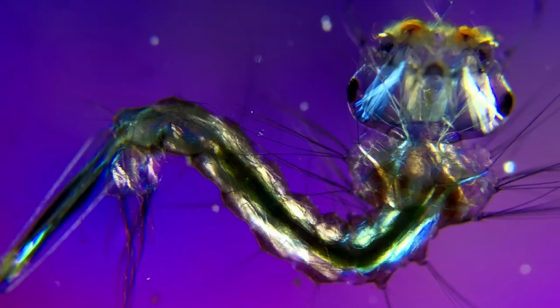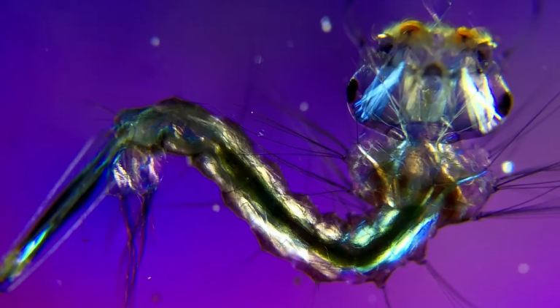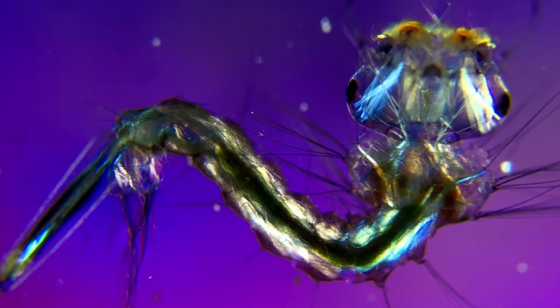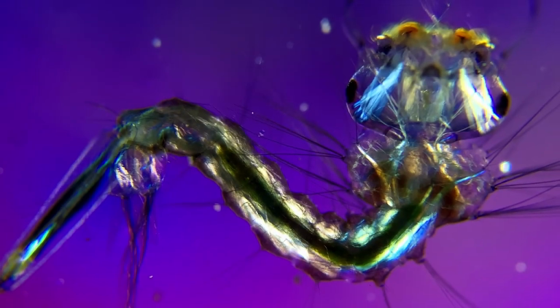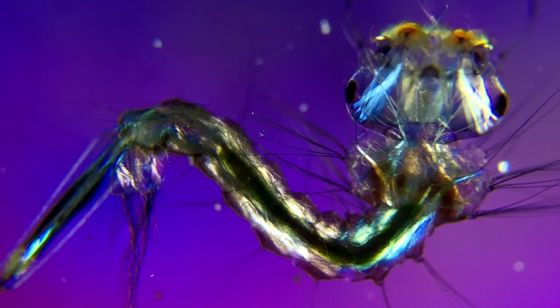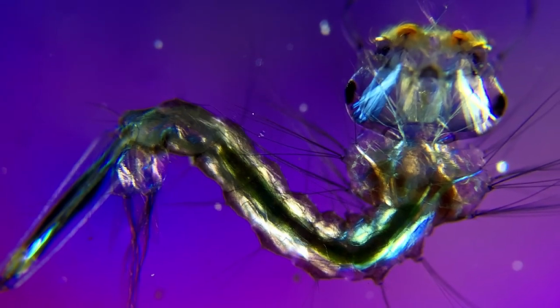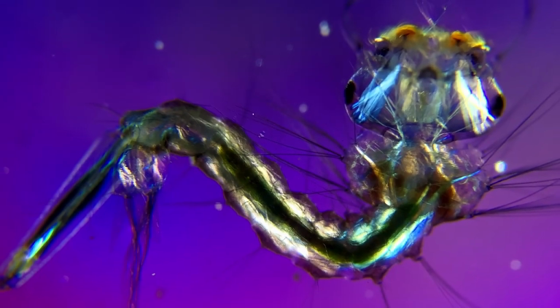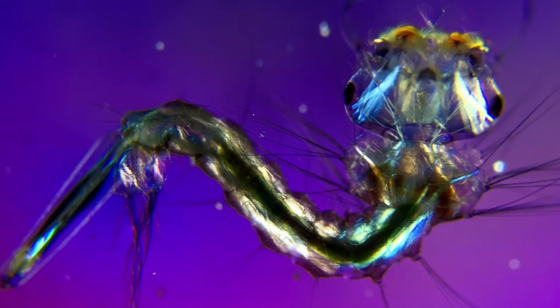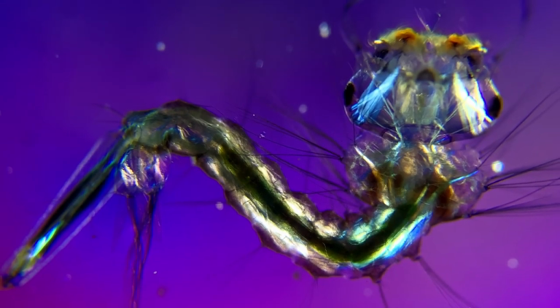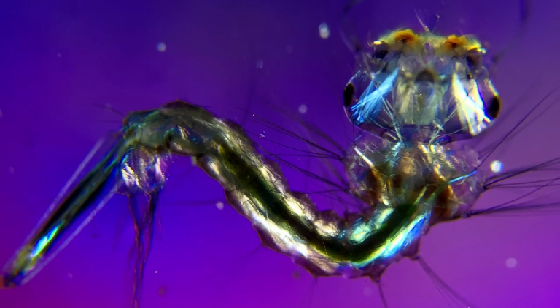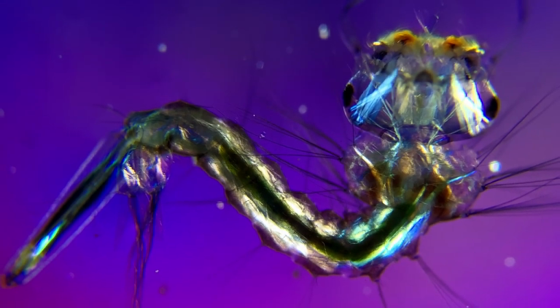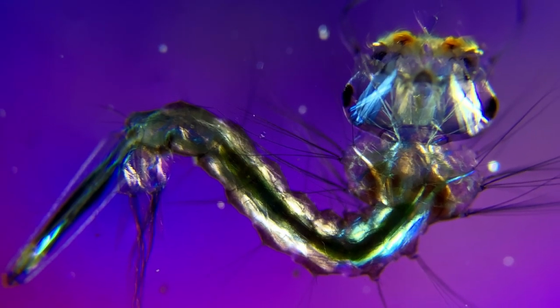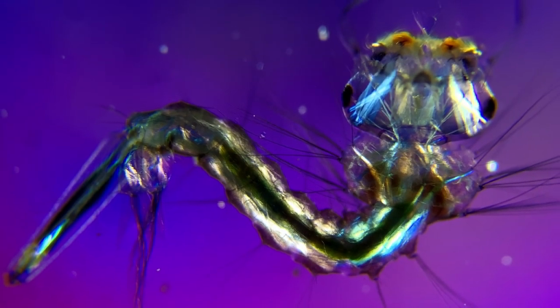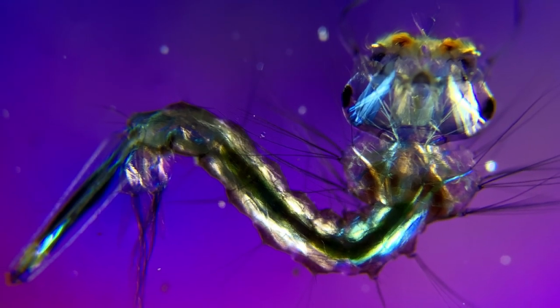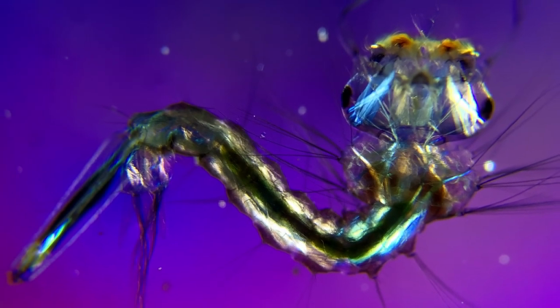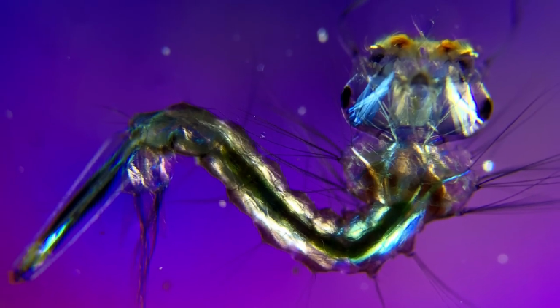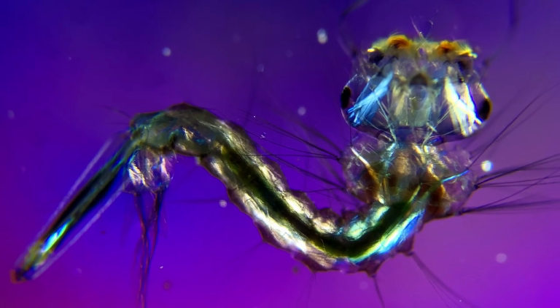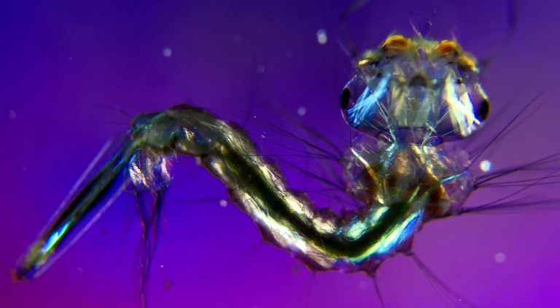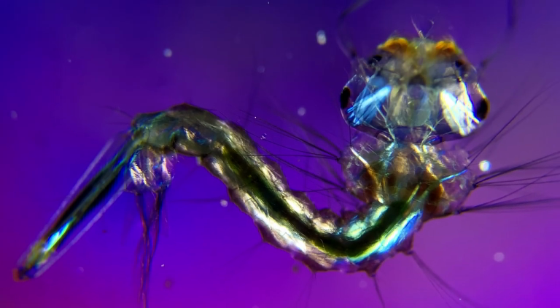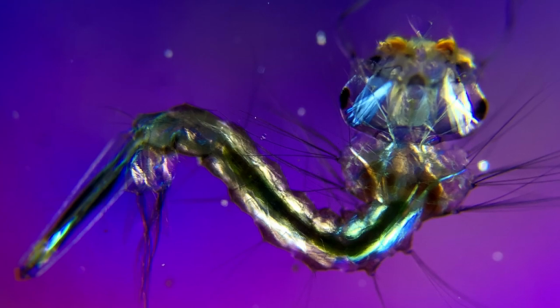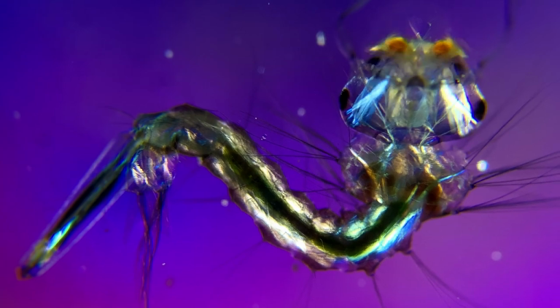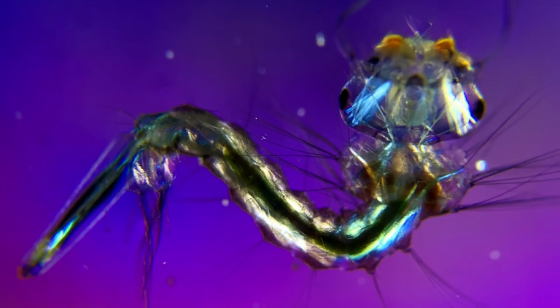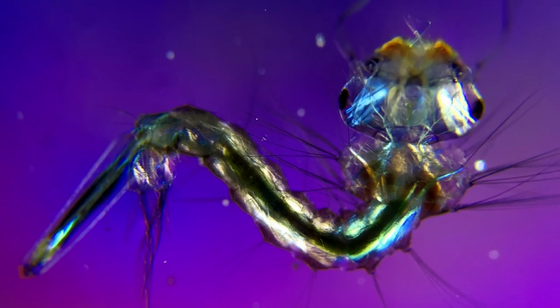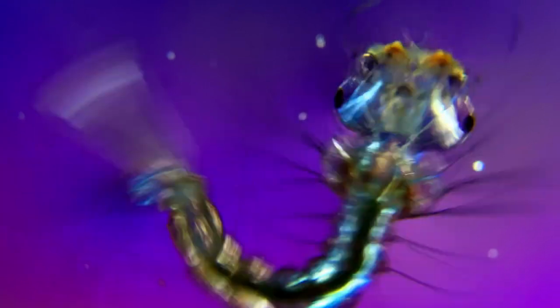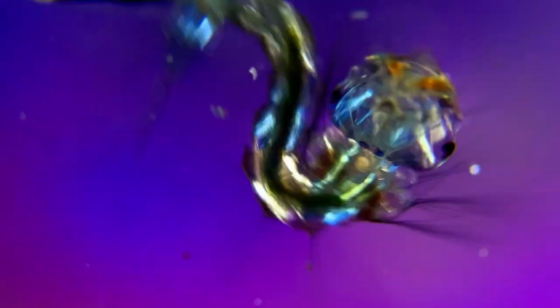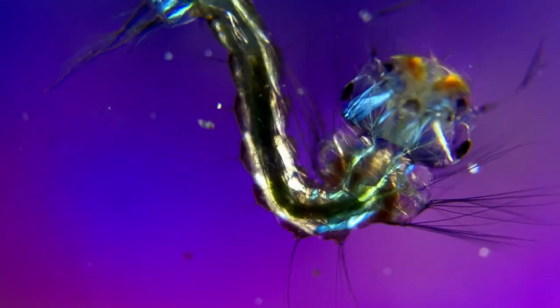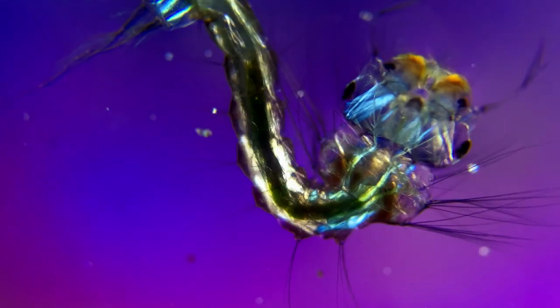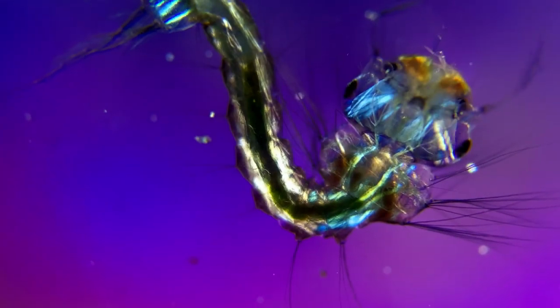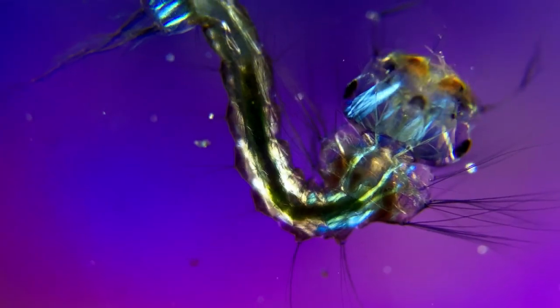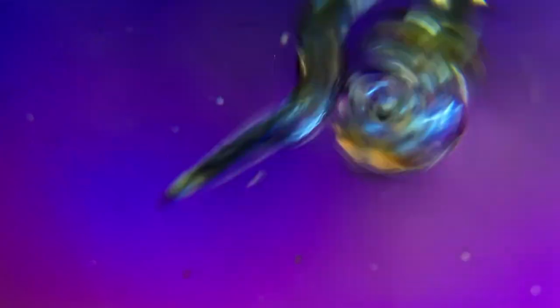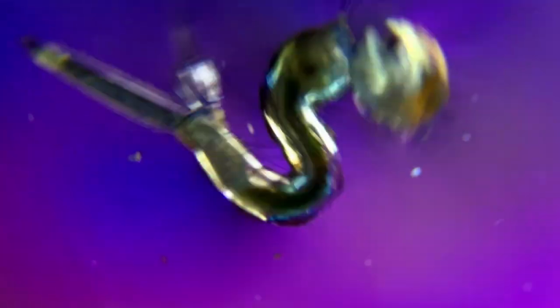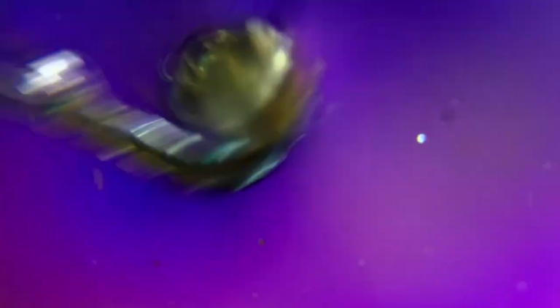Another more well-known larva that uses one of these breathing tubes is our dear summer friend, the mosquito.